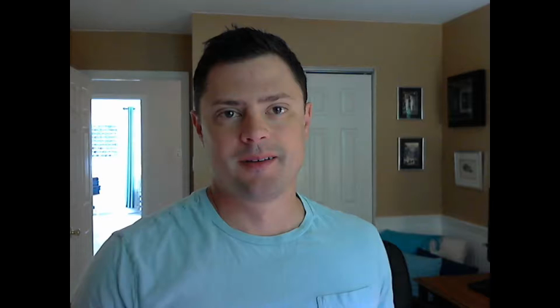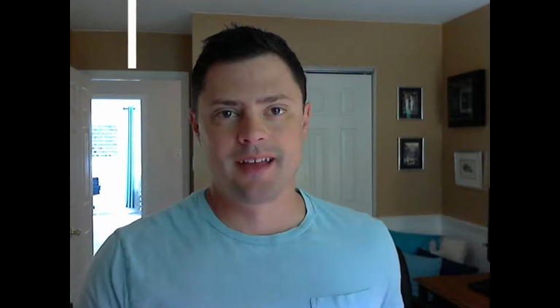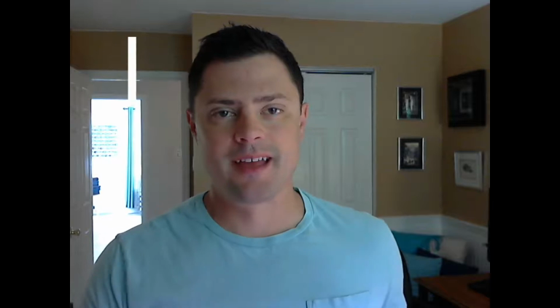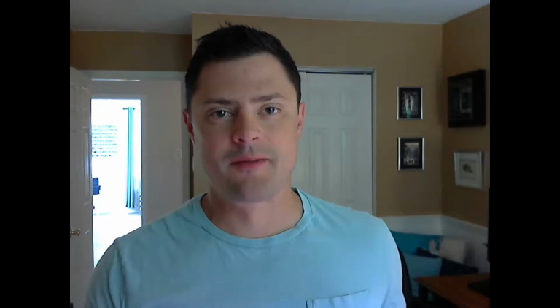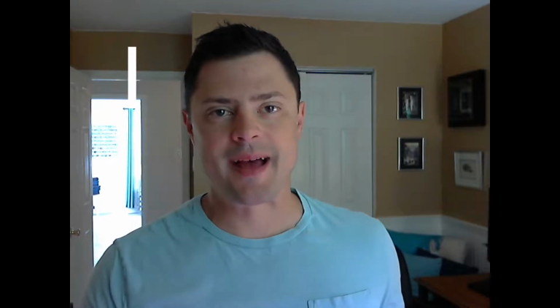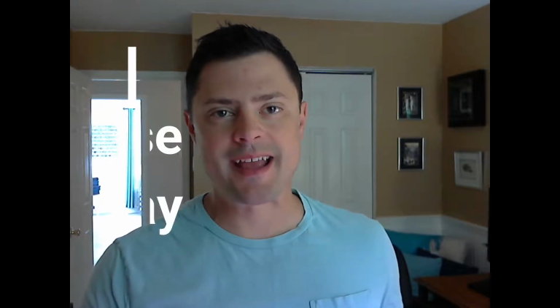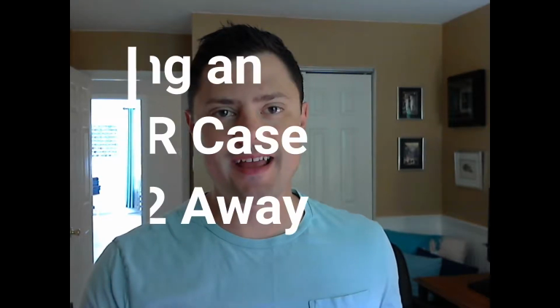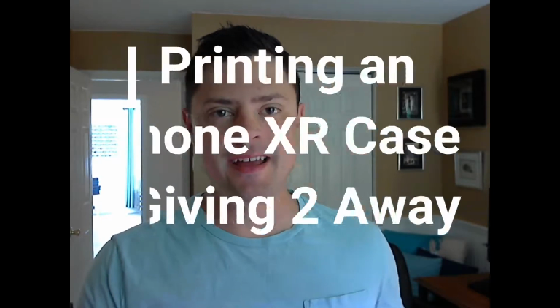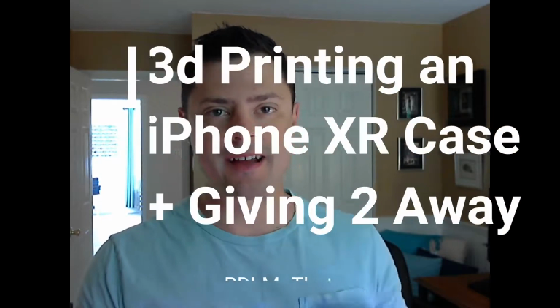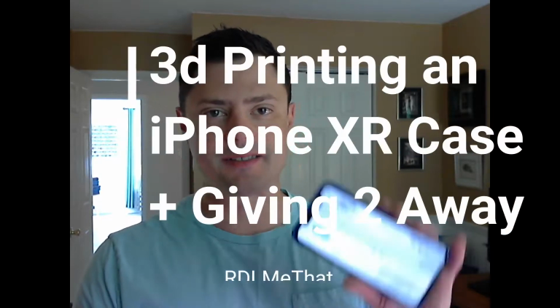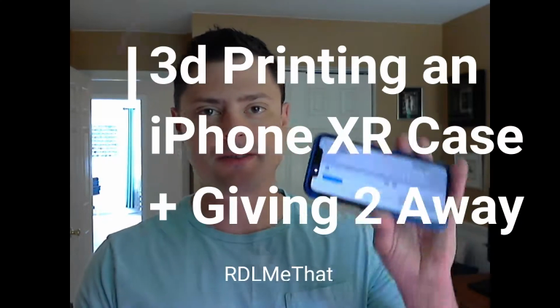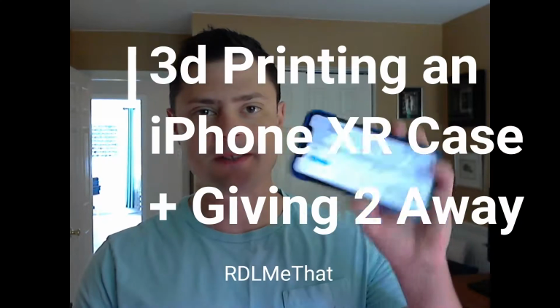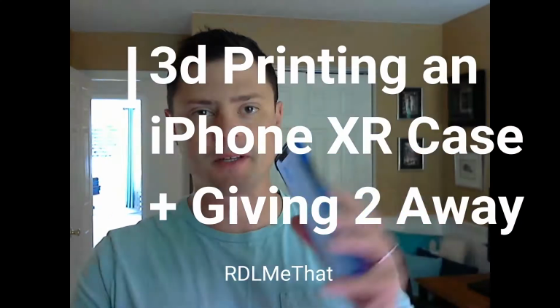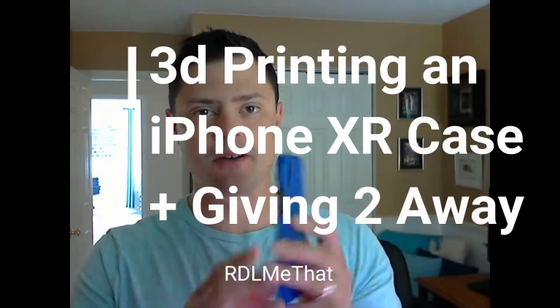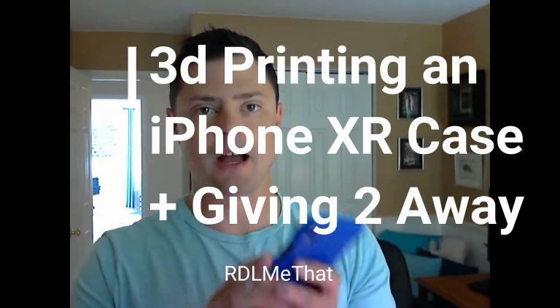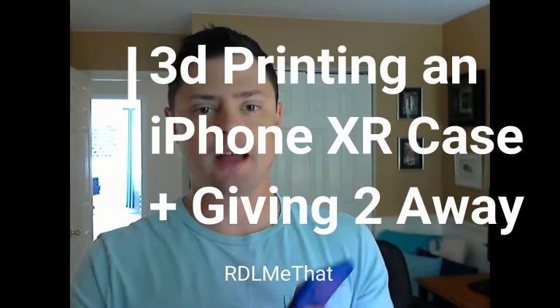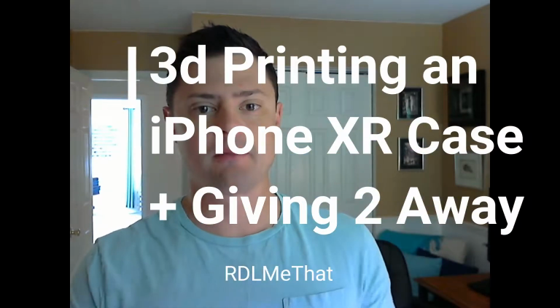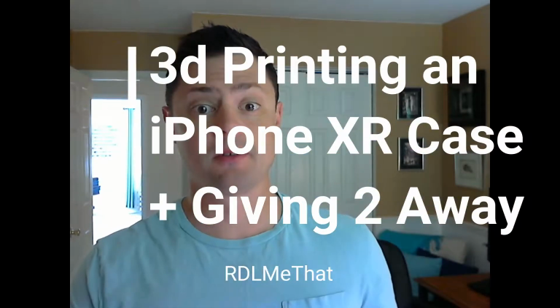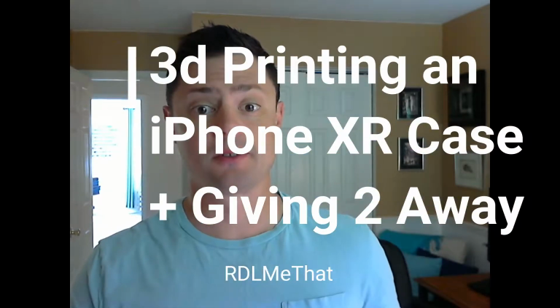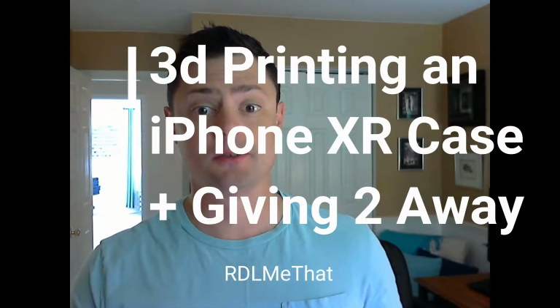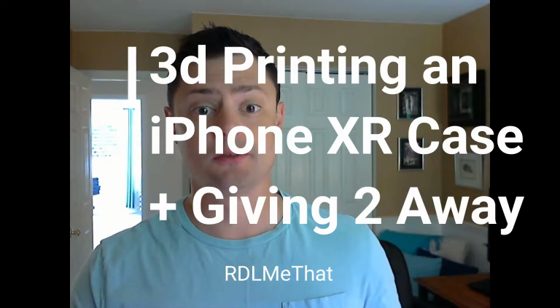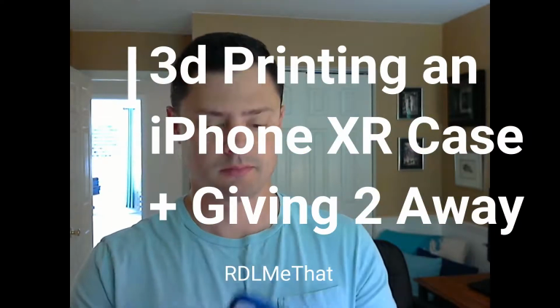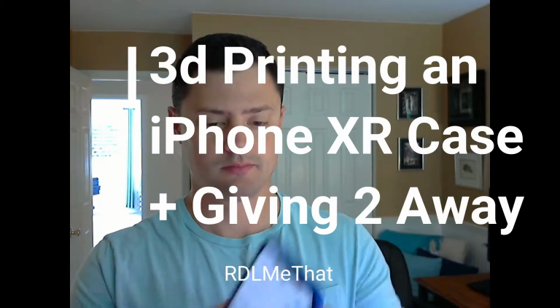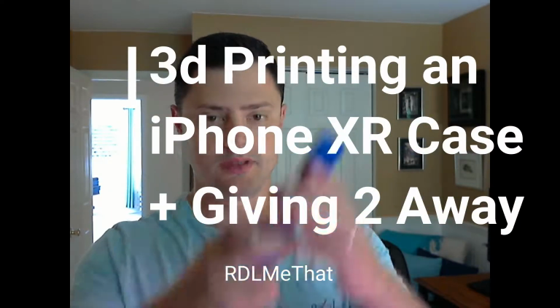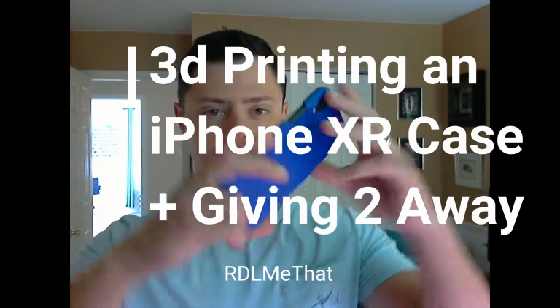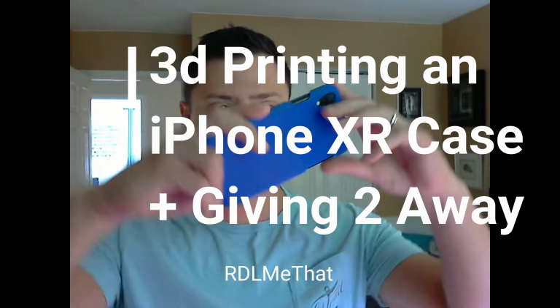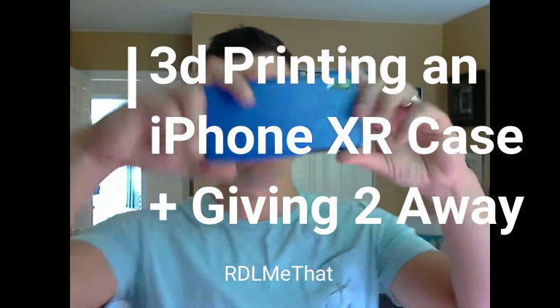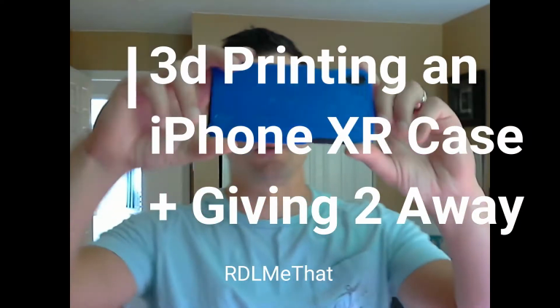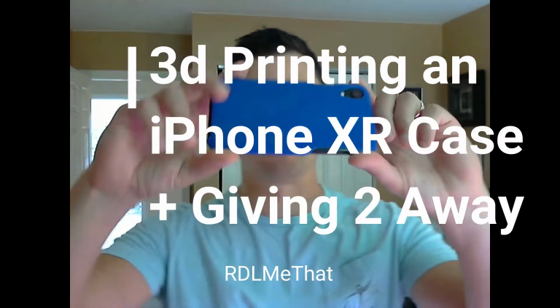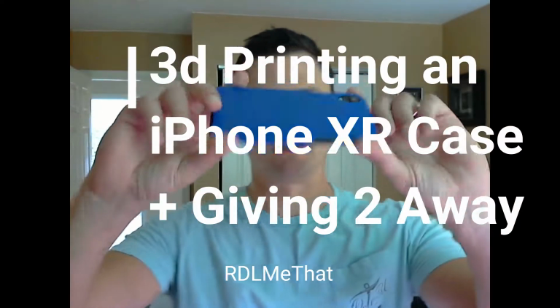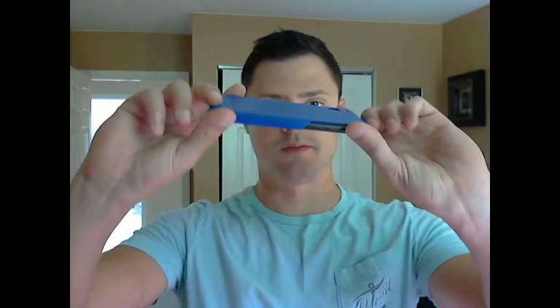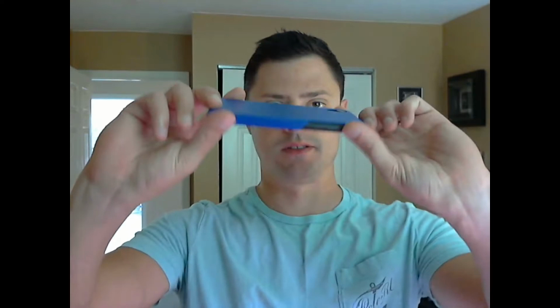Hey everybody! So this video, I am going to print a new iPhone case for this.